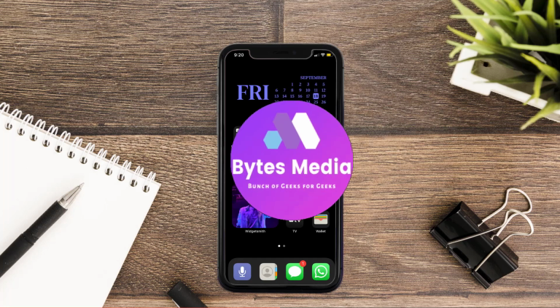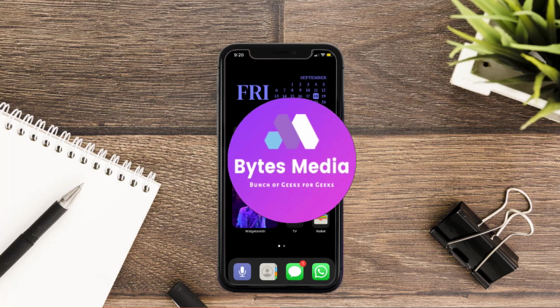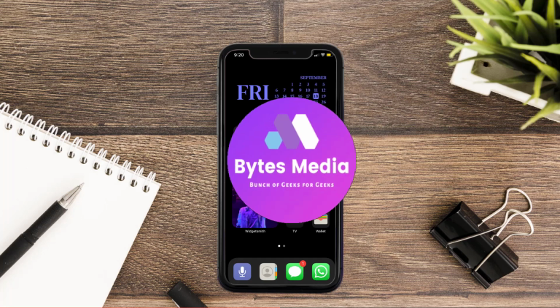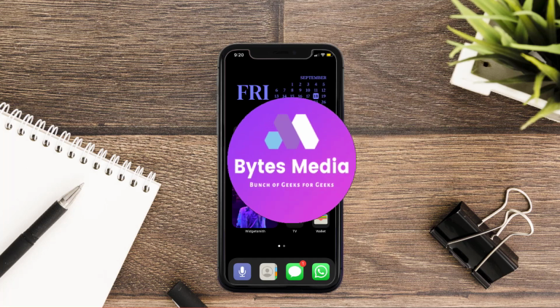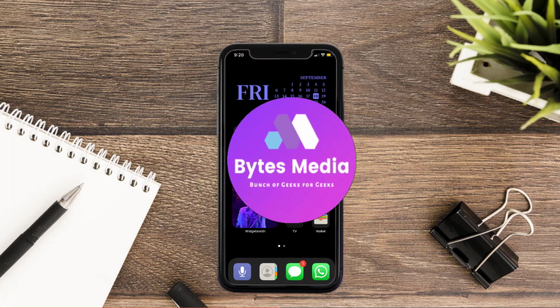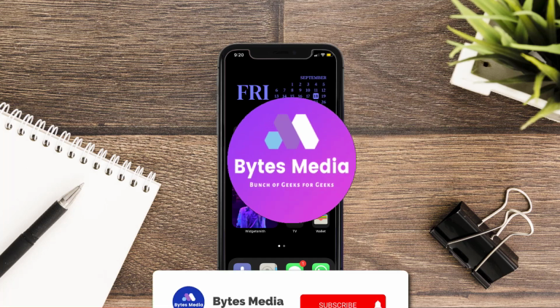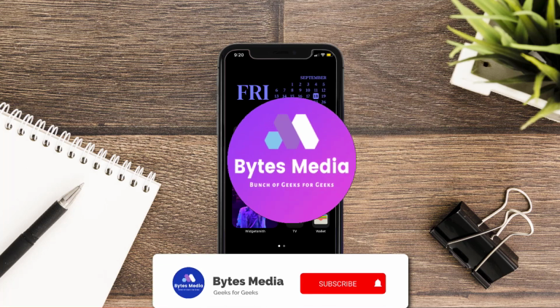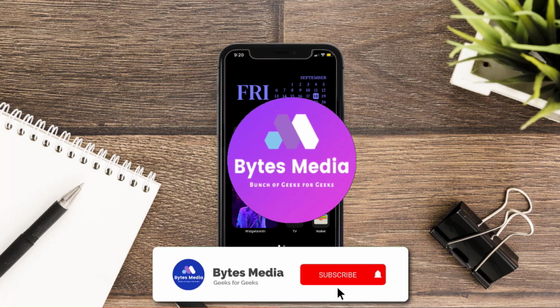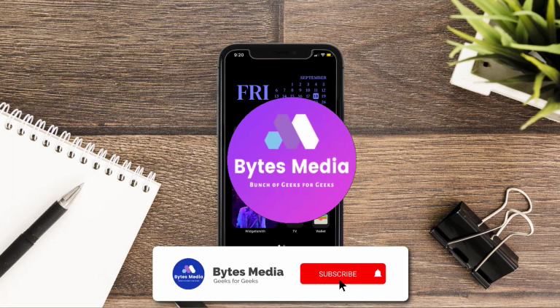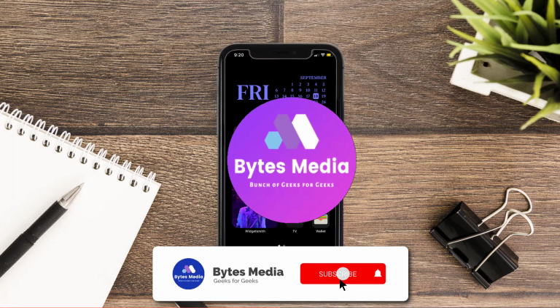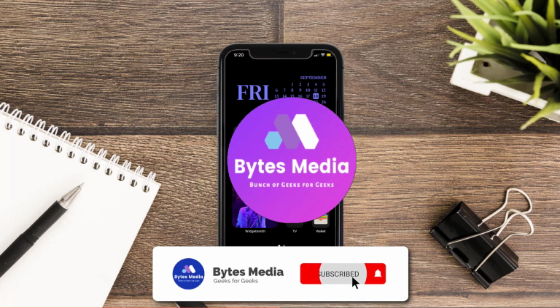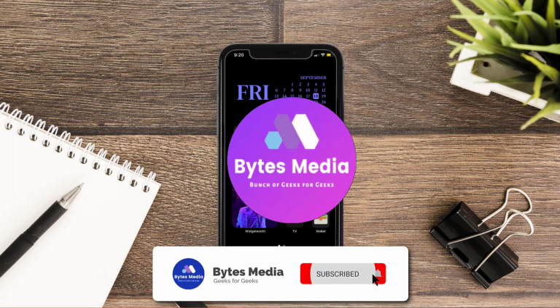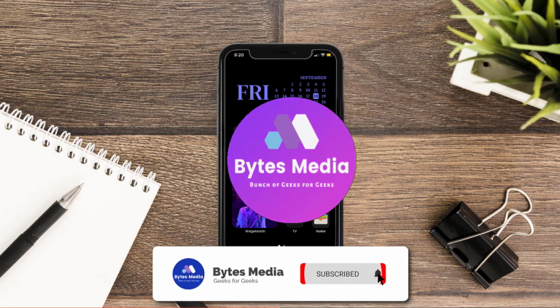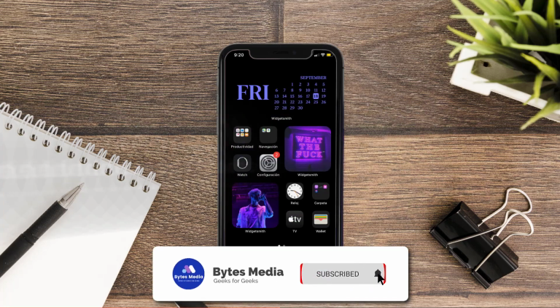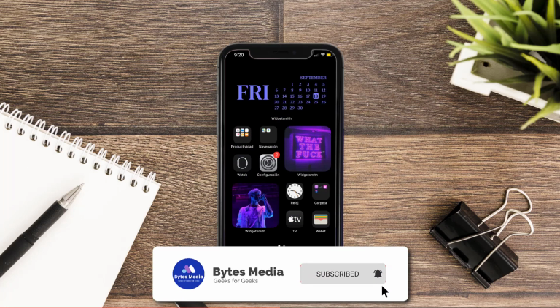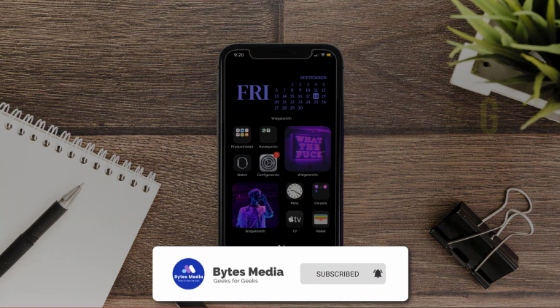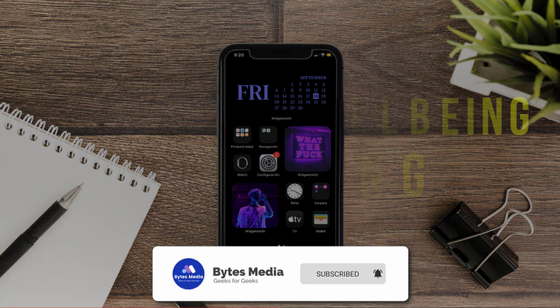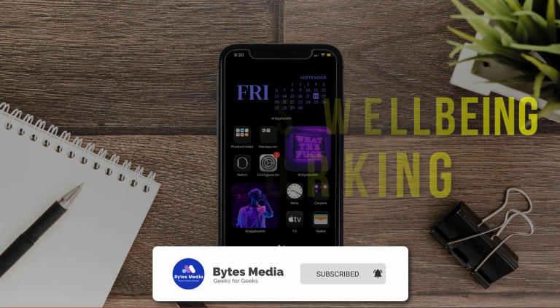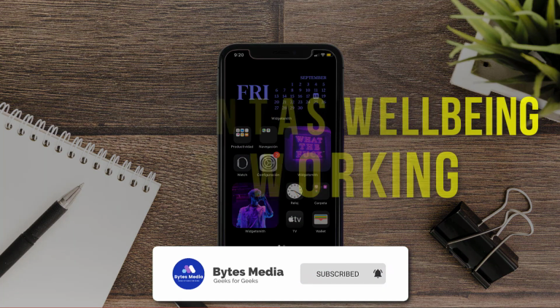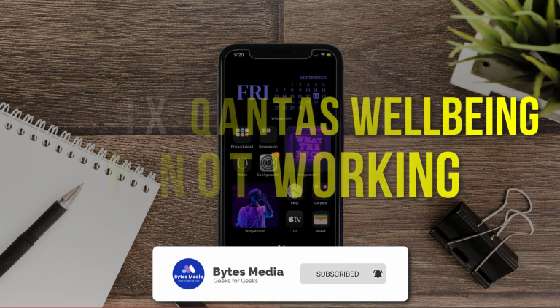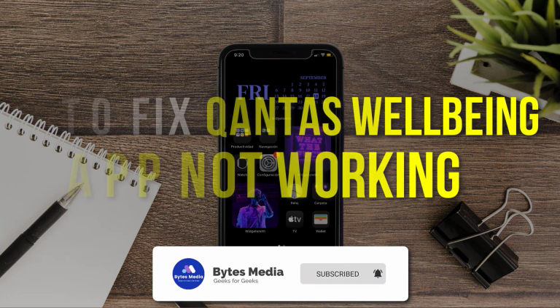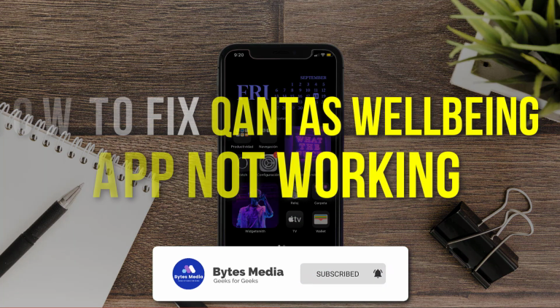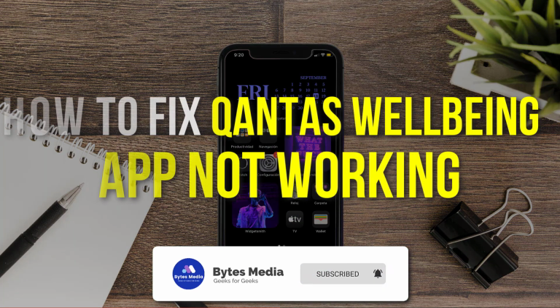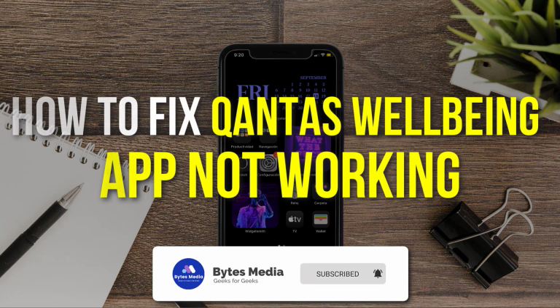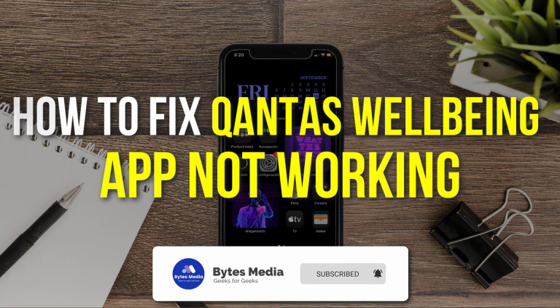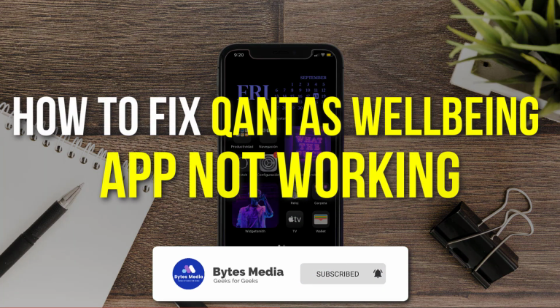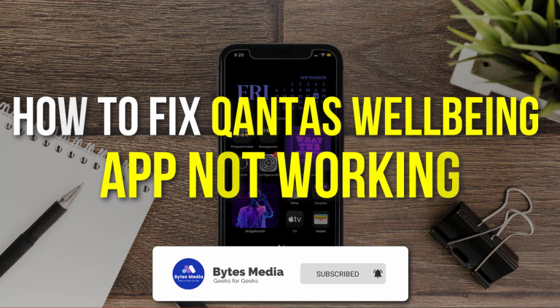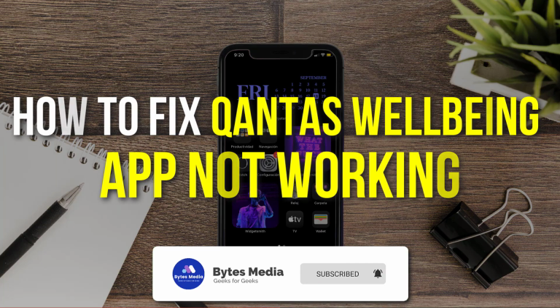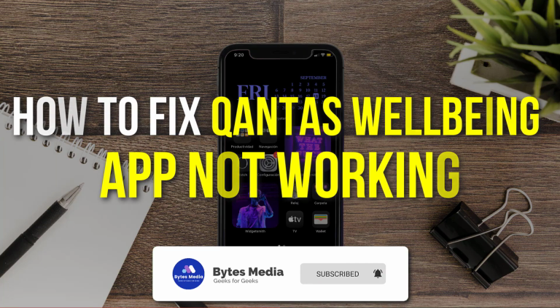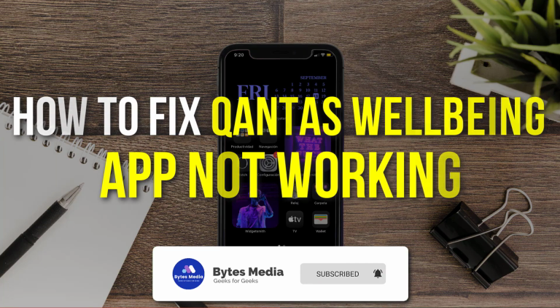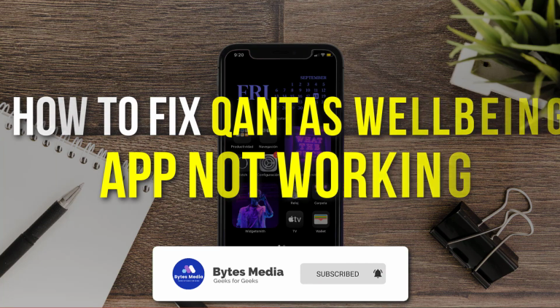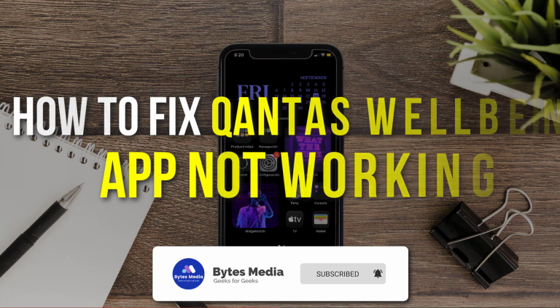Hey guys, I'm Anna and today I'm going to show you how to fix Canta's Well-being mobile app not working.